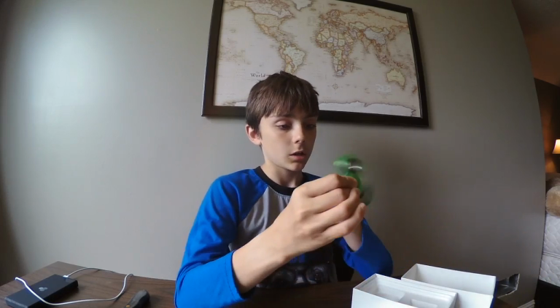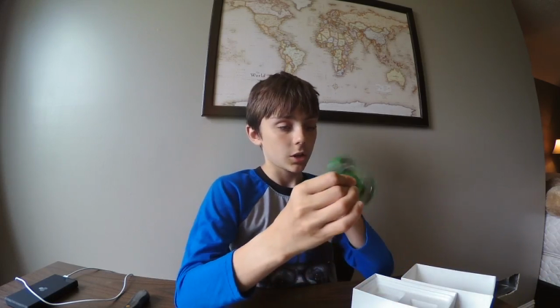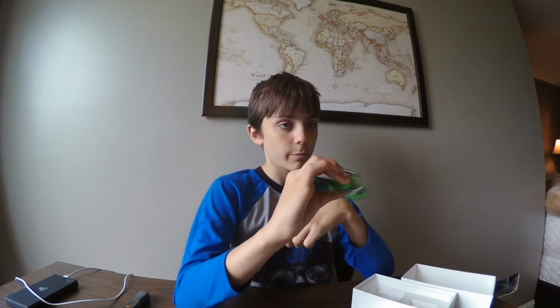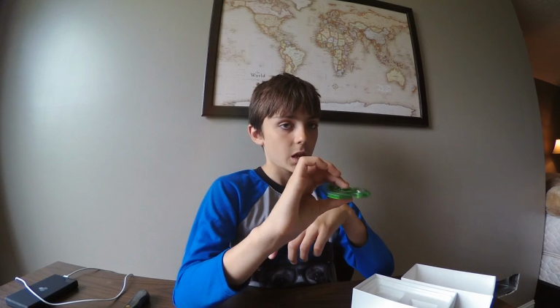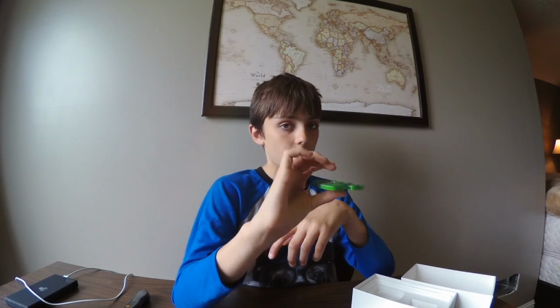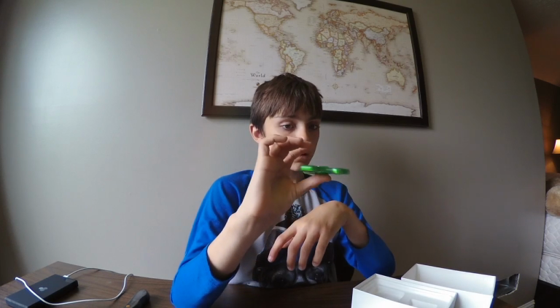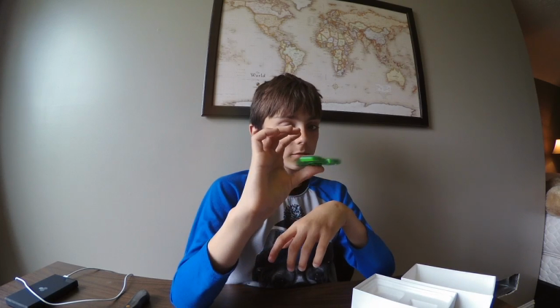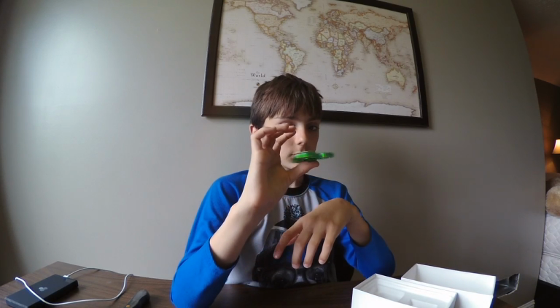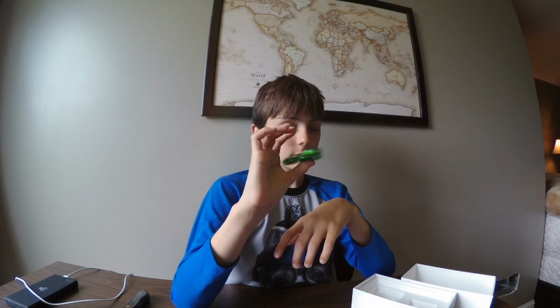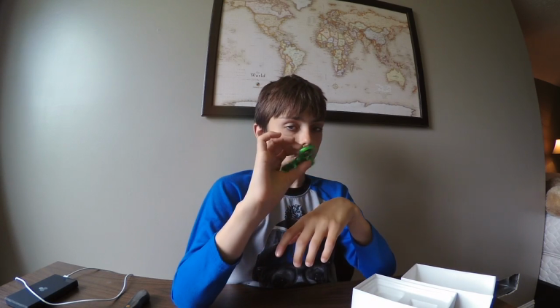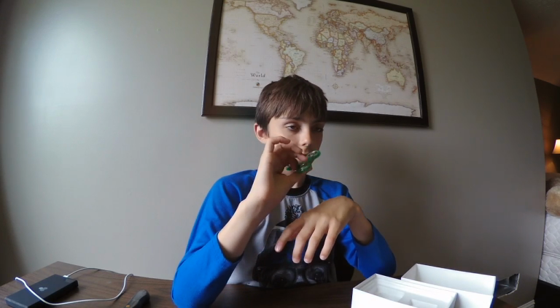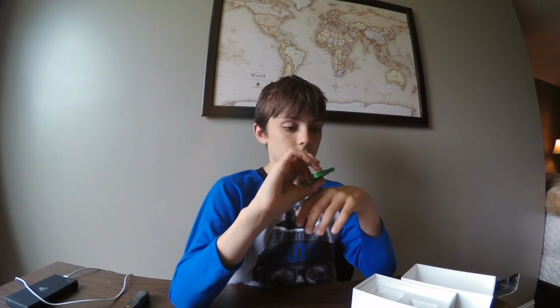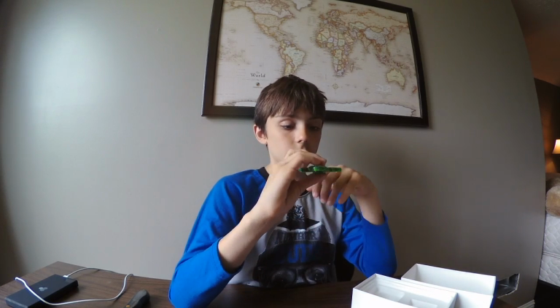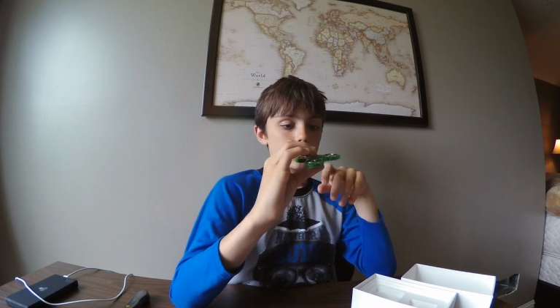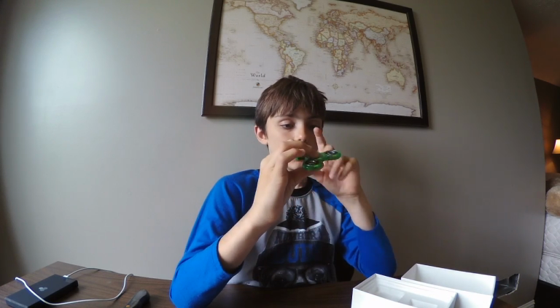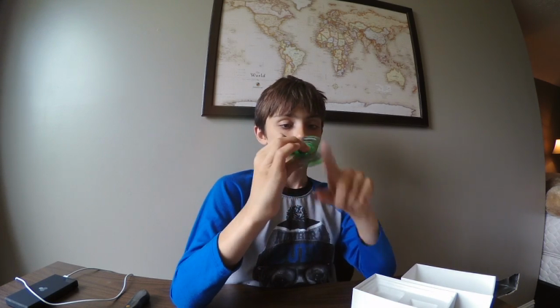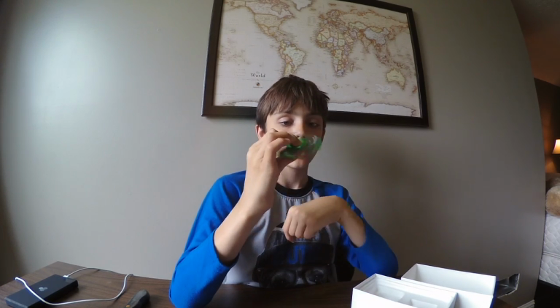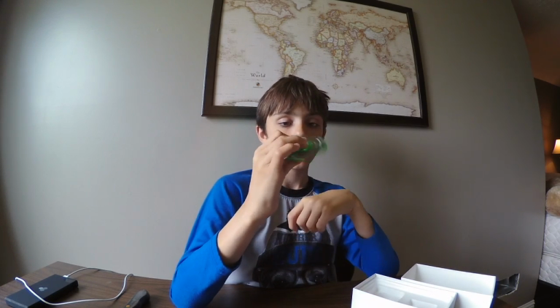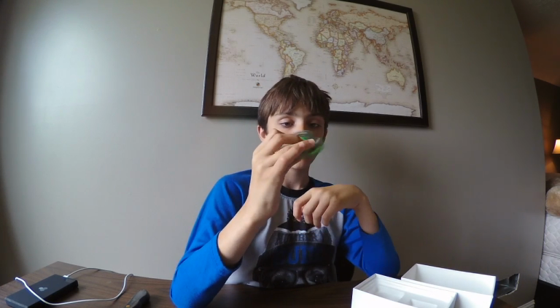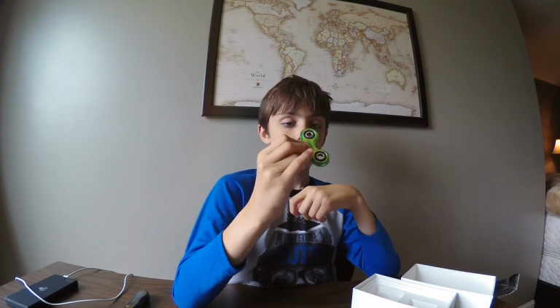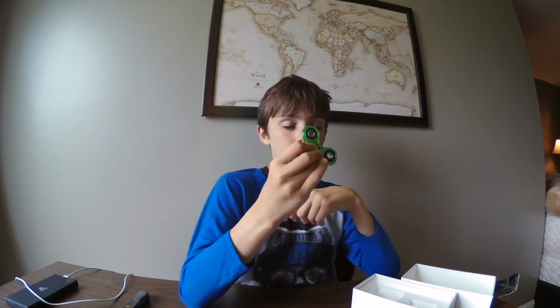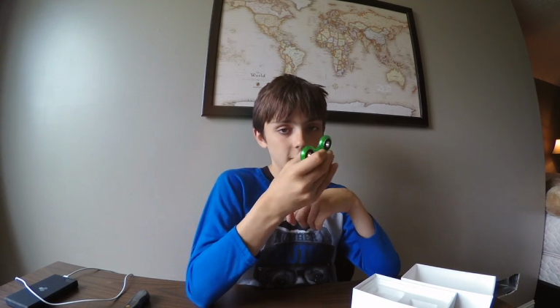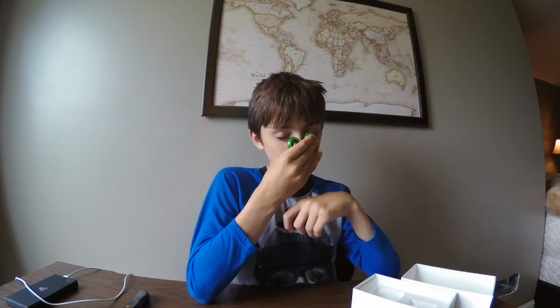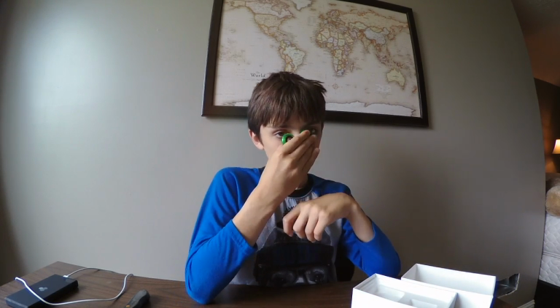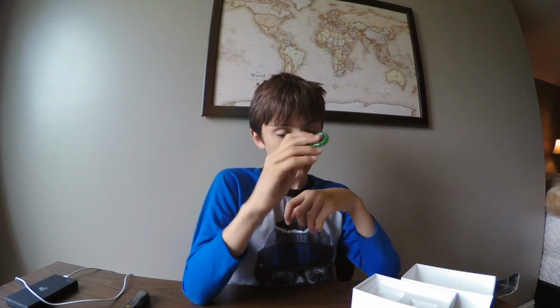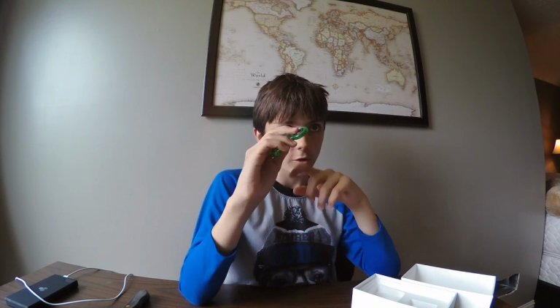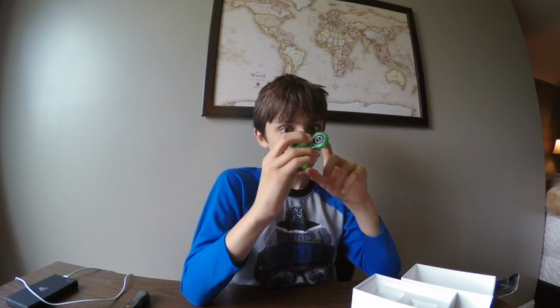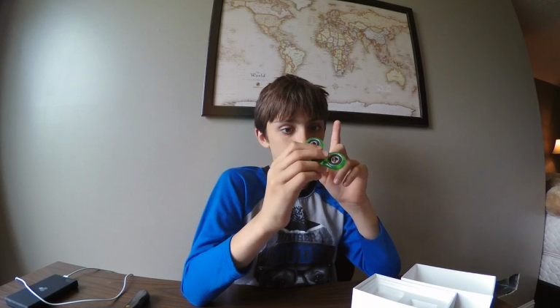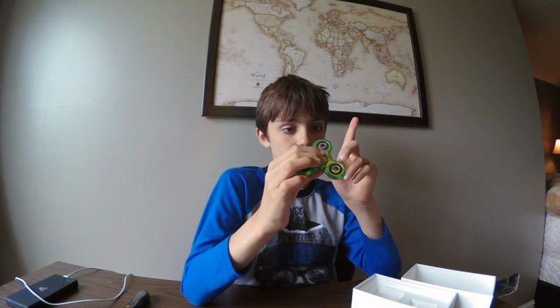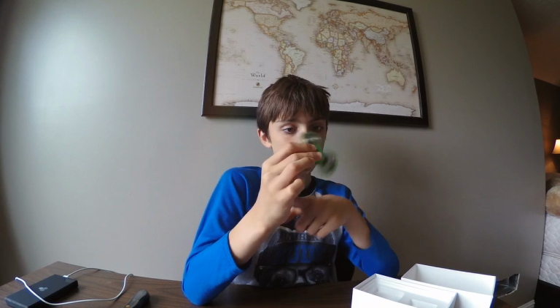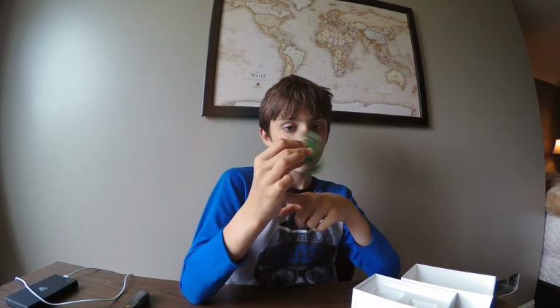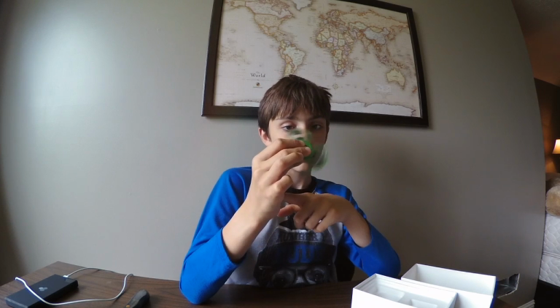And spinner — just spin it on your thumb, spin it on your nose, spin it on your toes, spin it on the elbow.